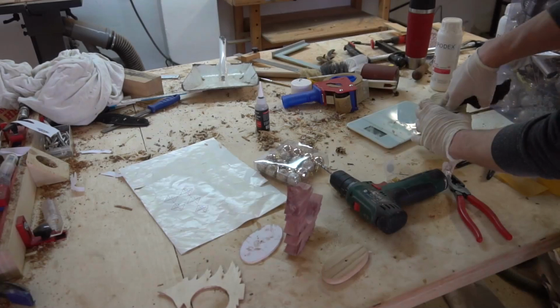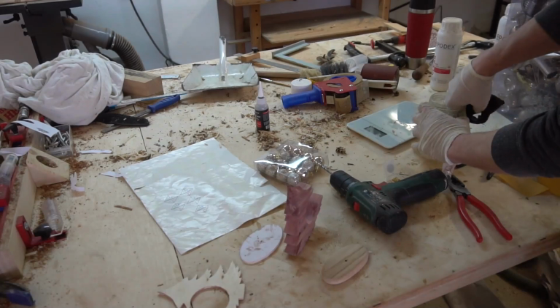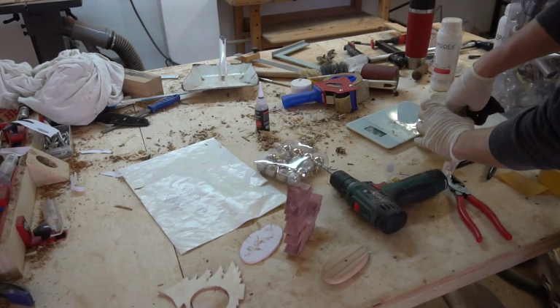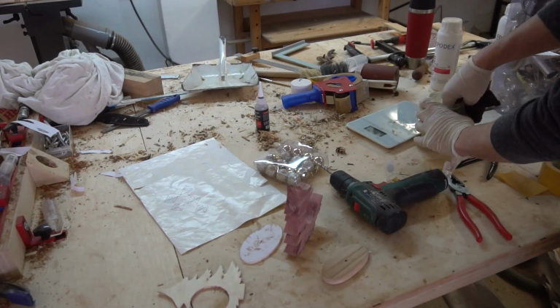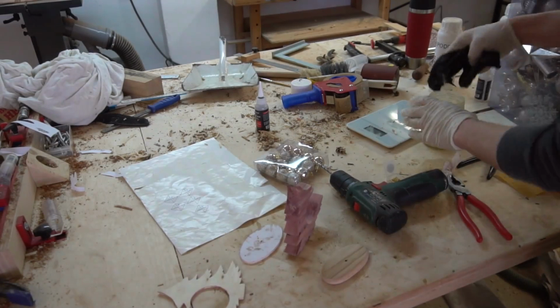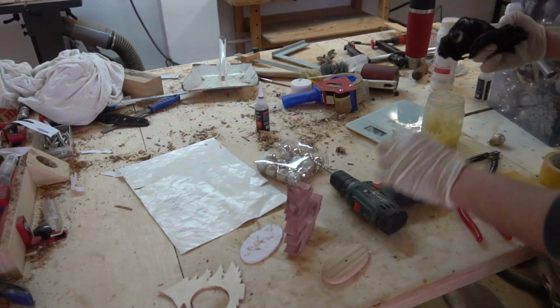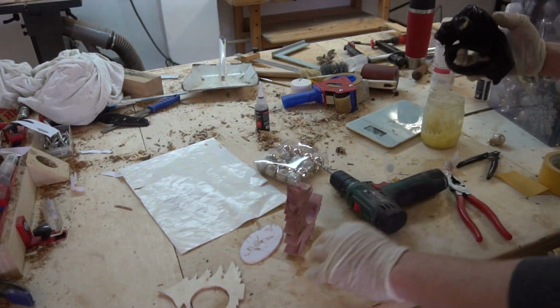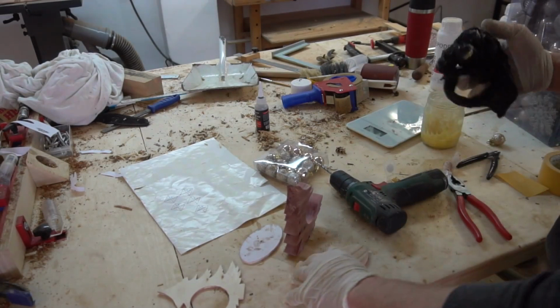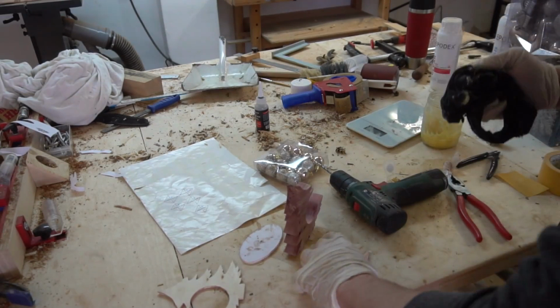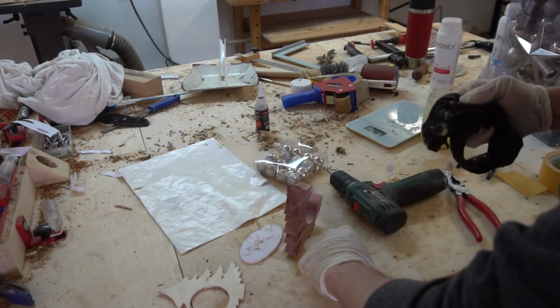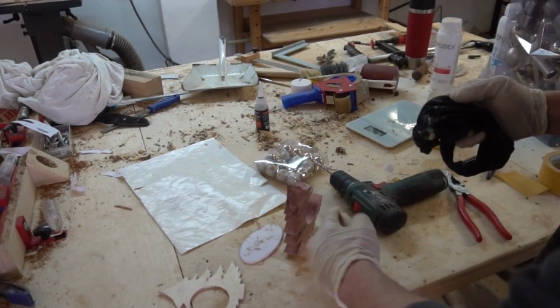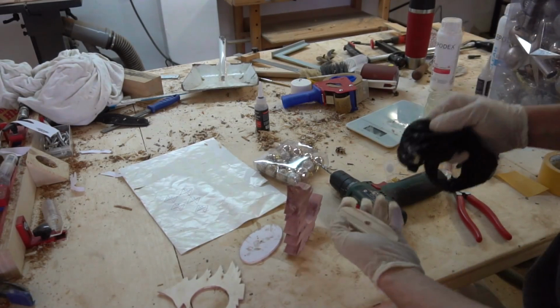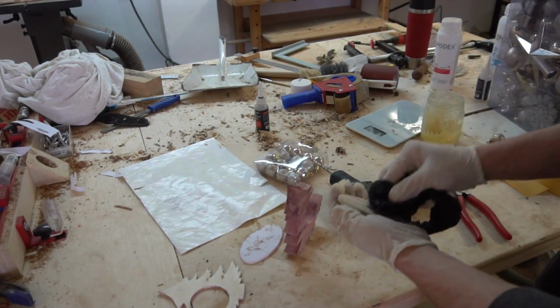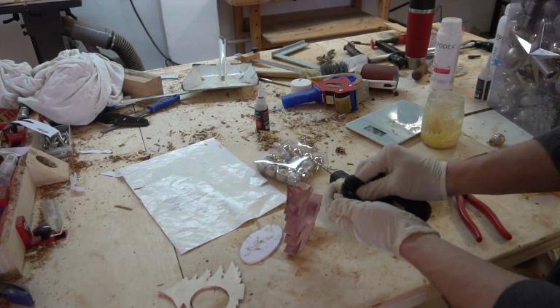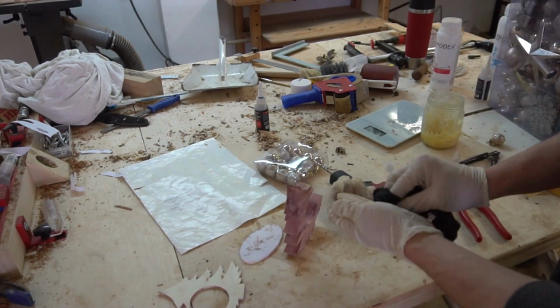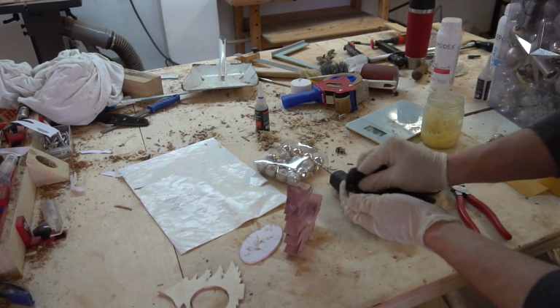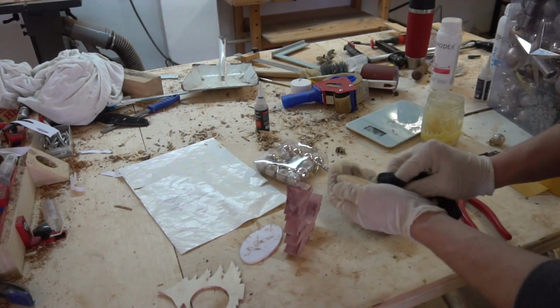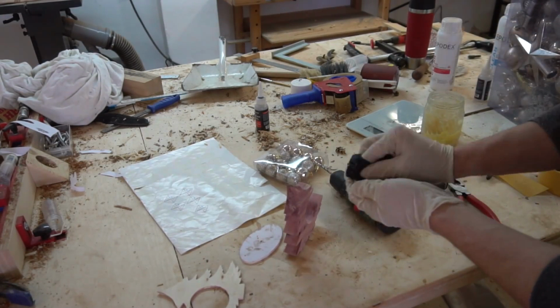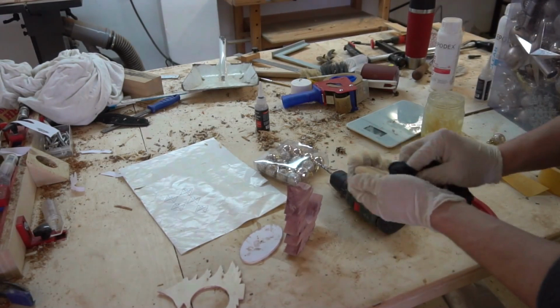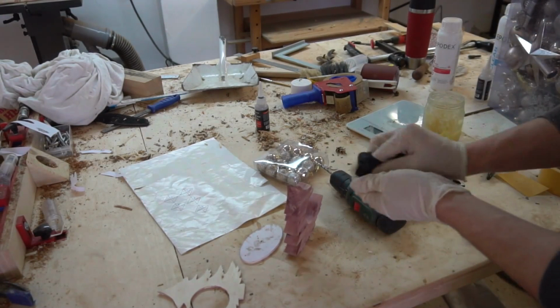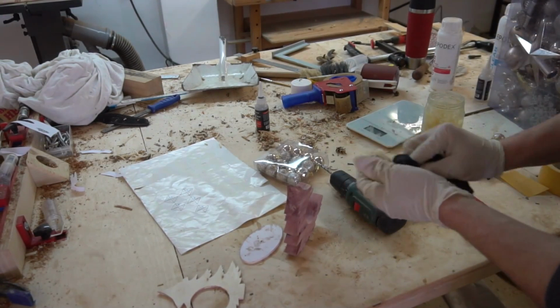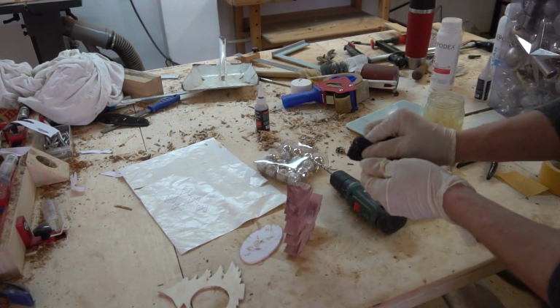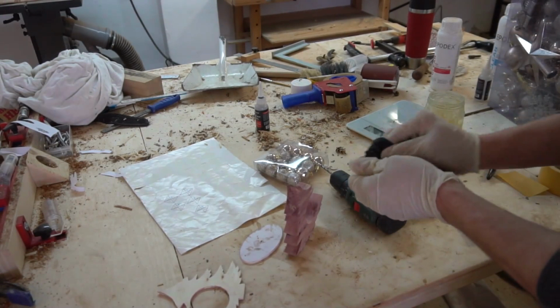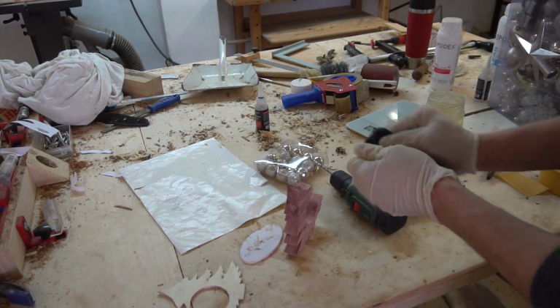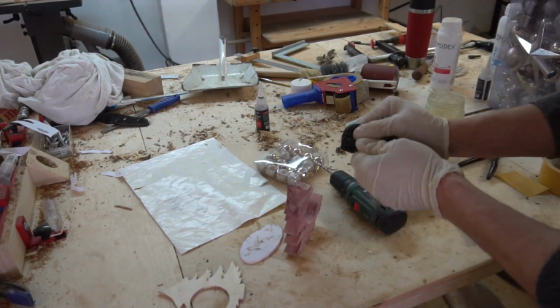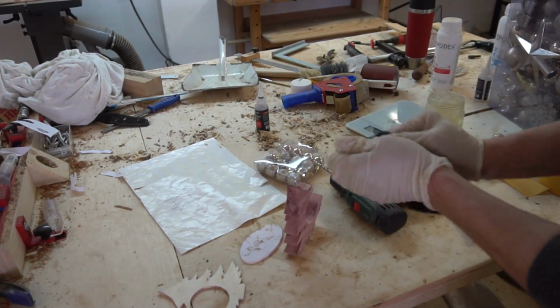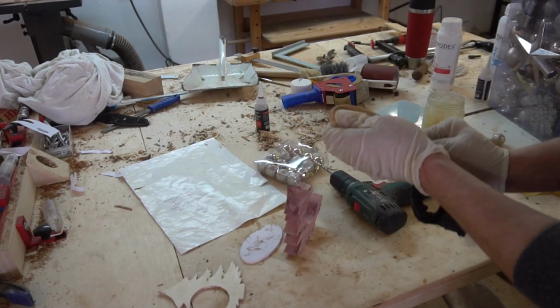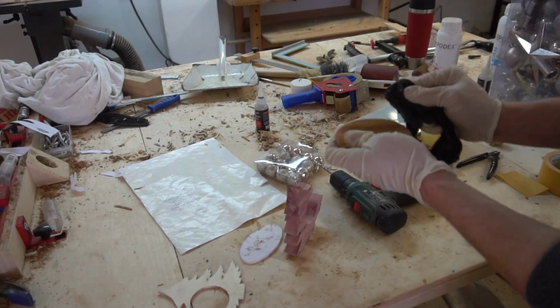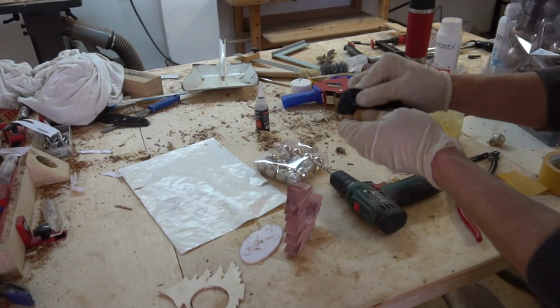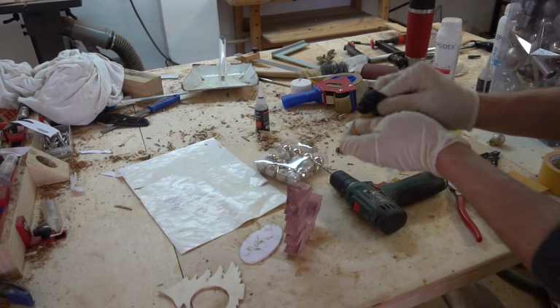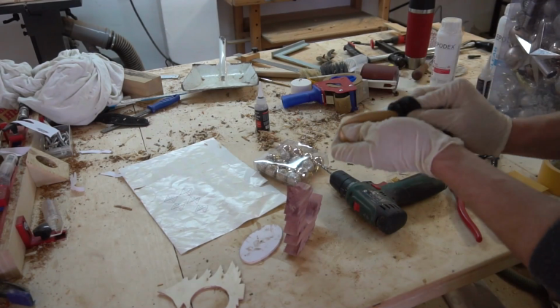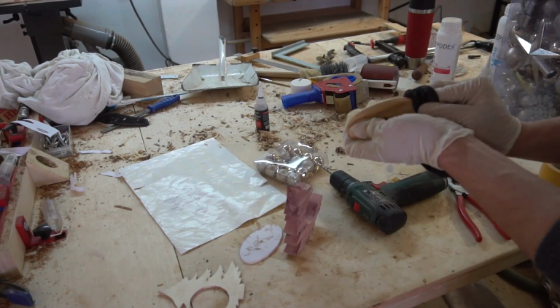Then we butter that up with mineral oil and beeswax, and then we are done.